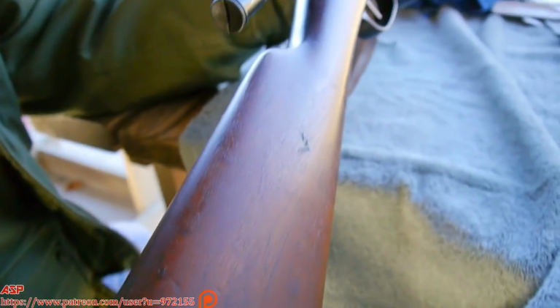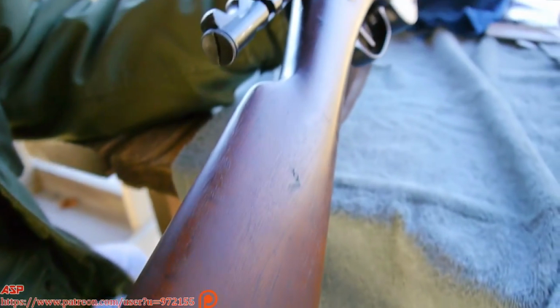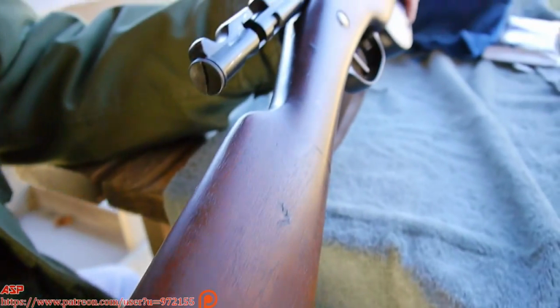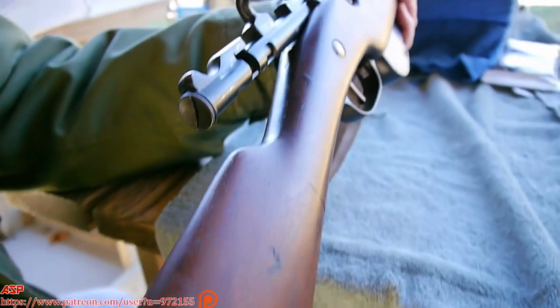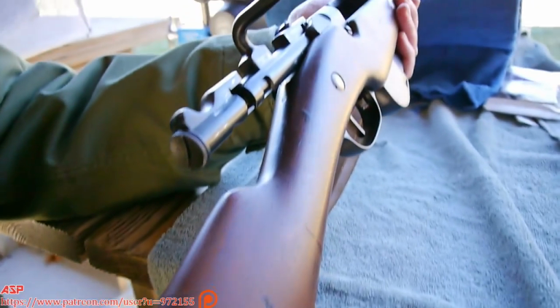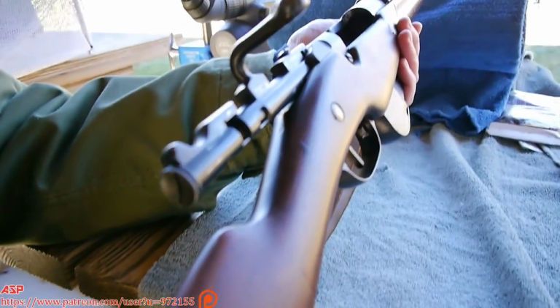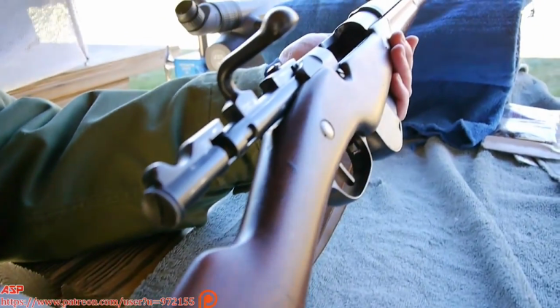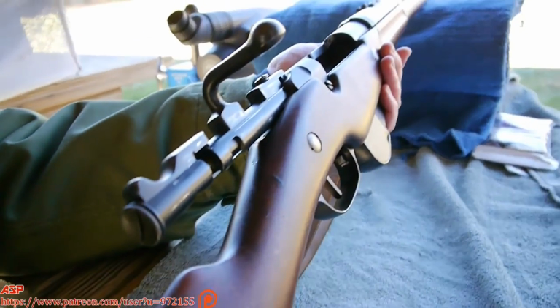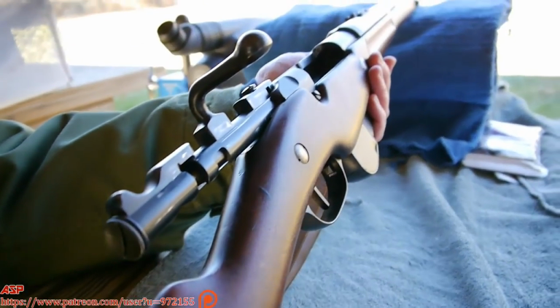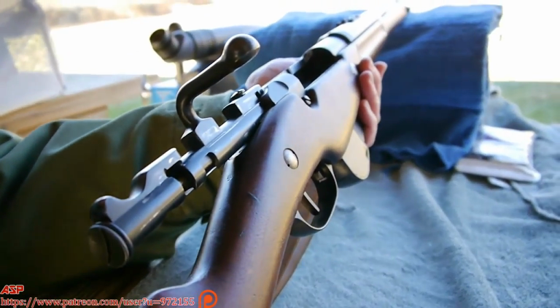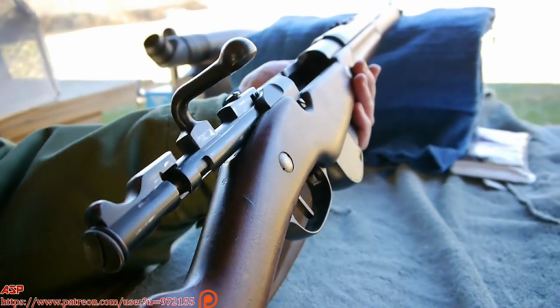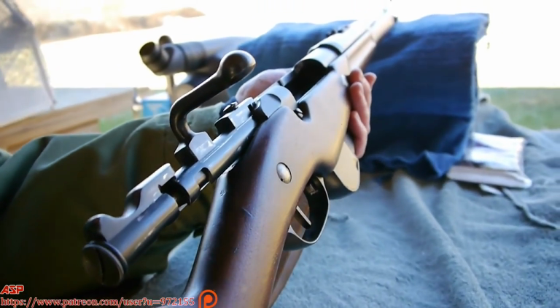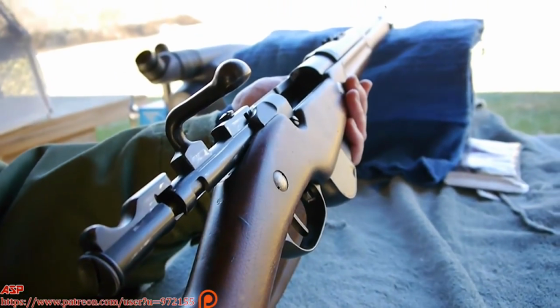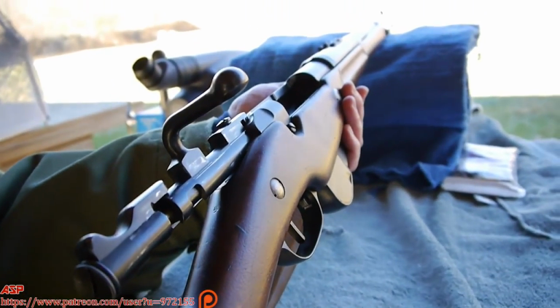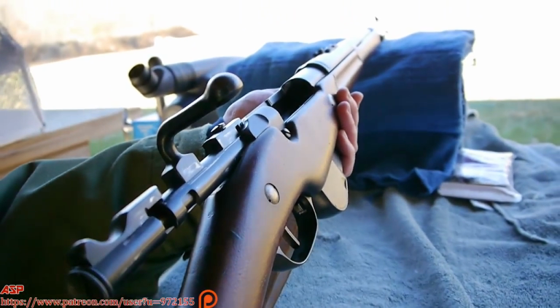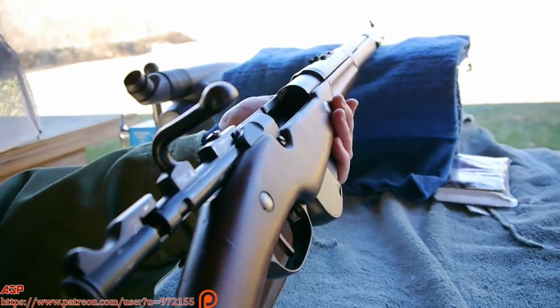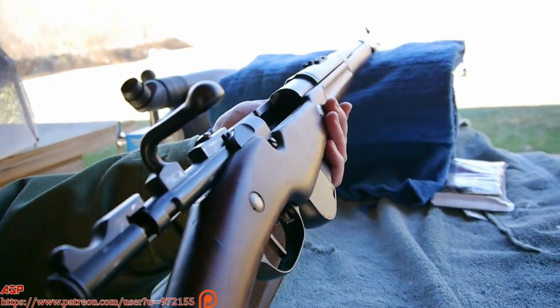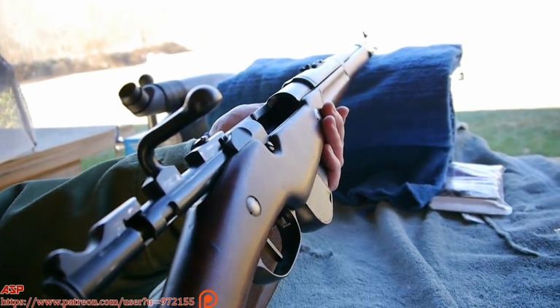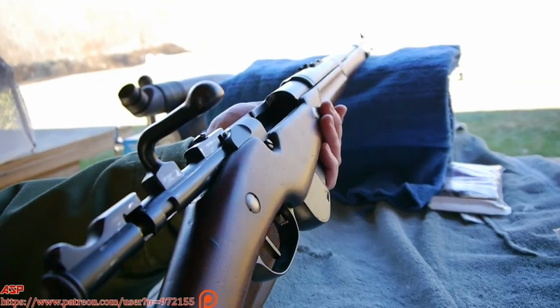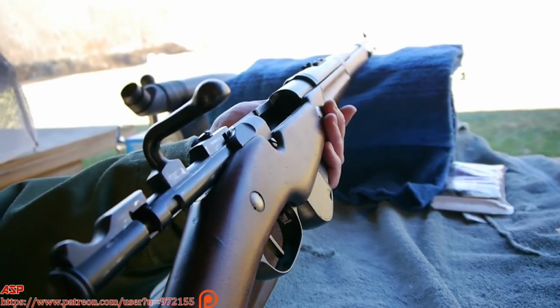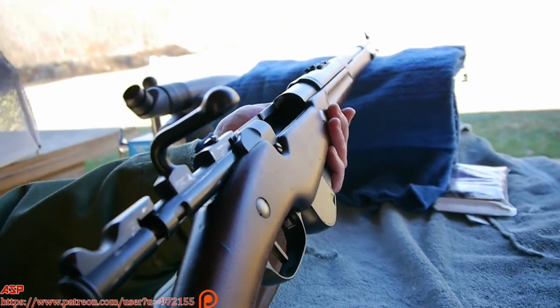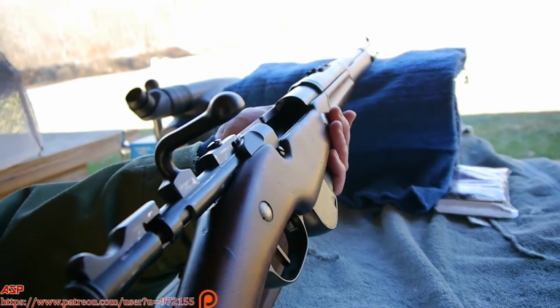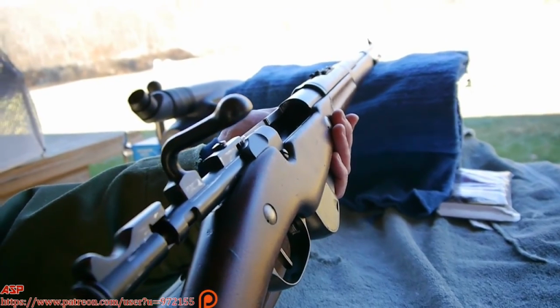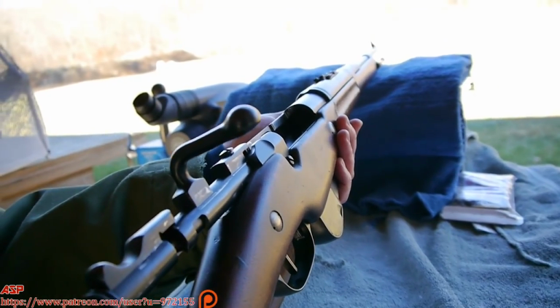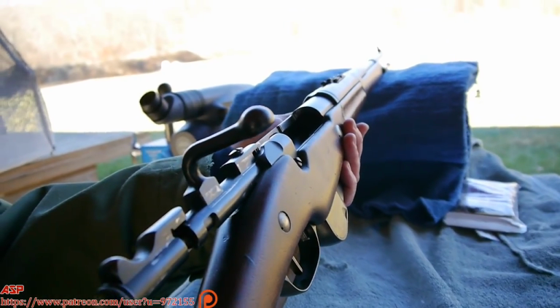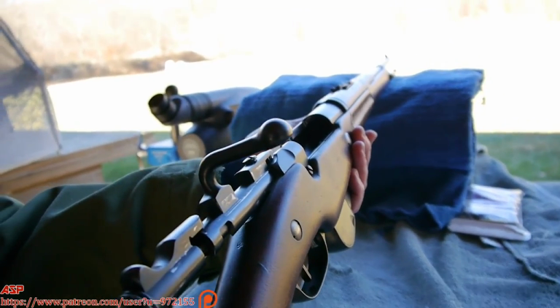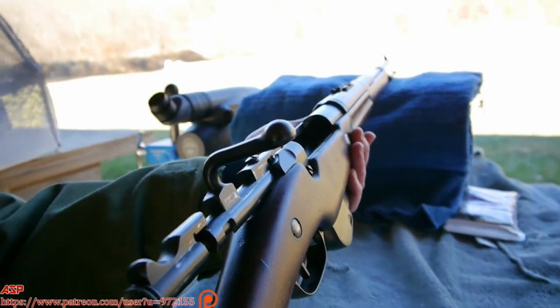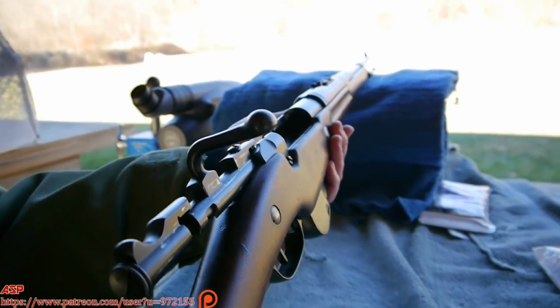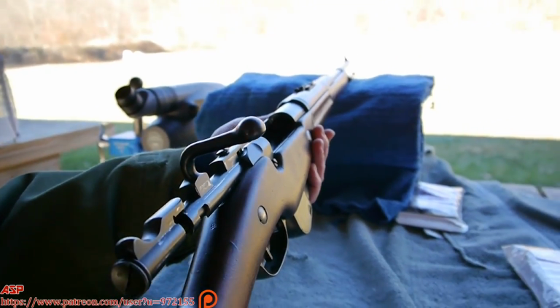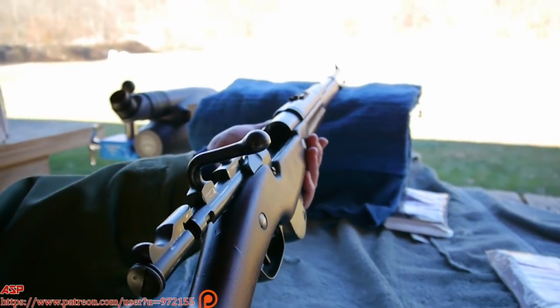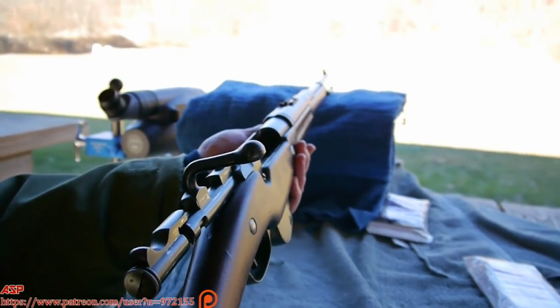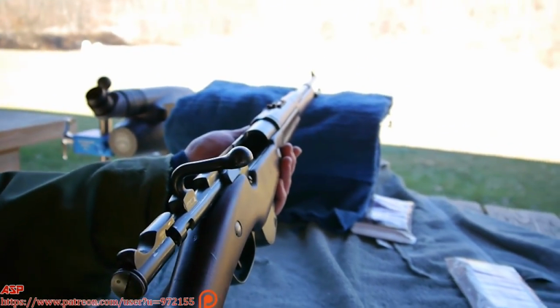How does she shoot? Not as well as the rifle, but not bad. Very, very smooth action.